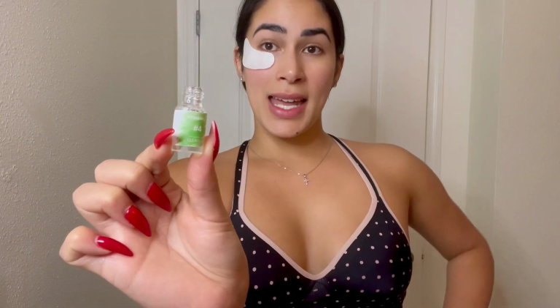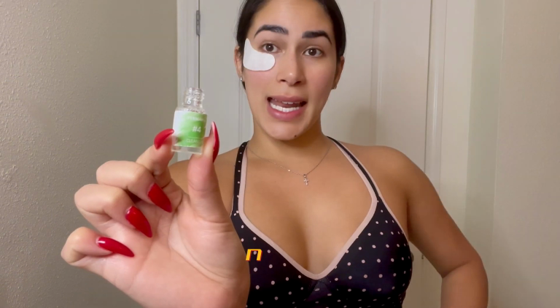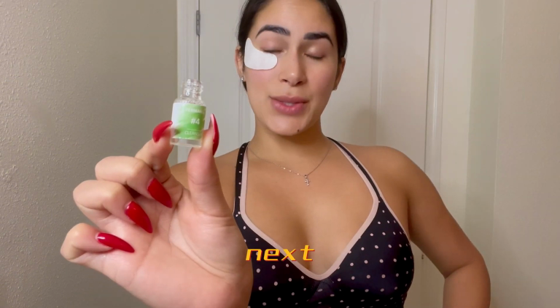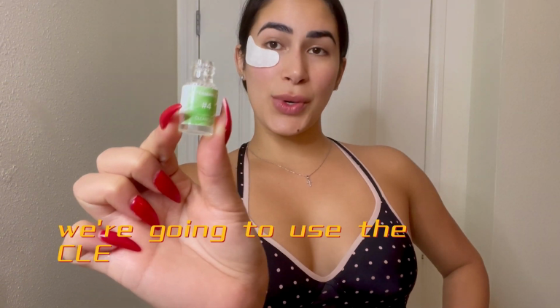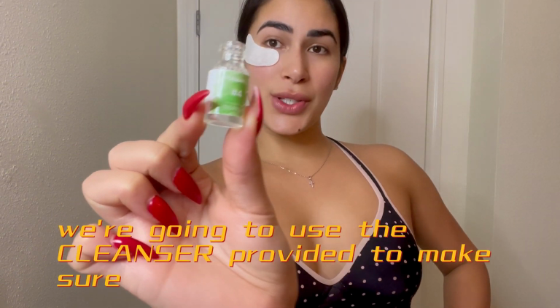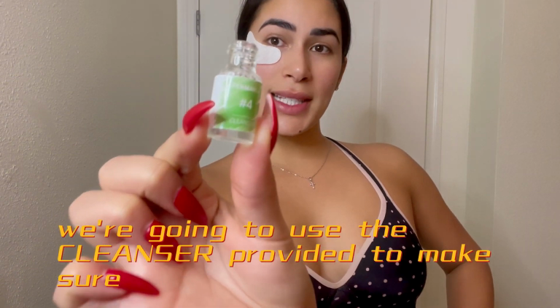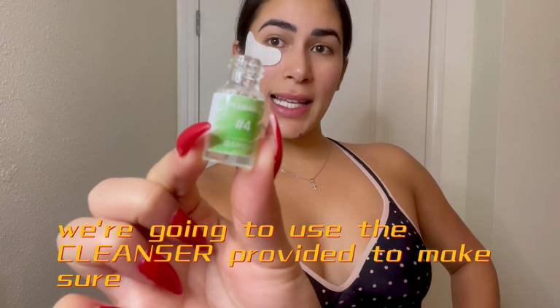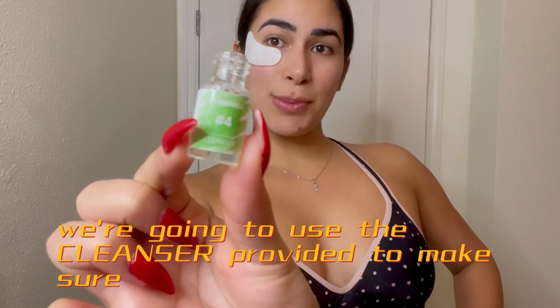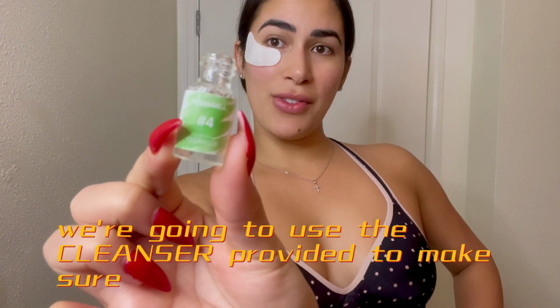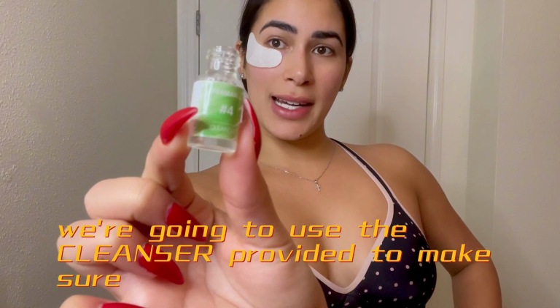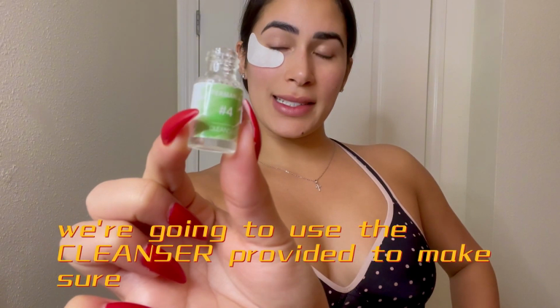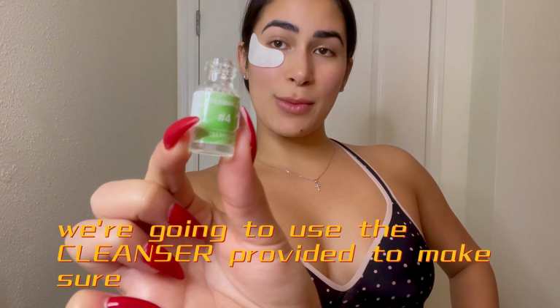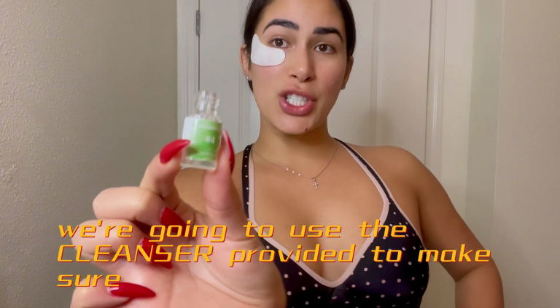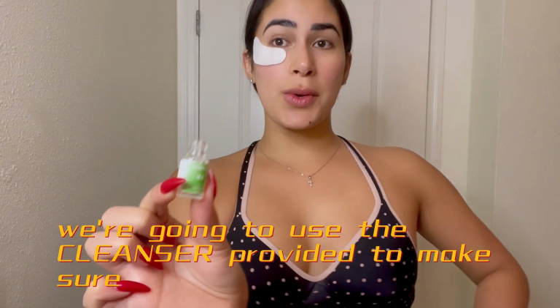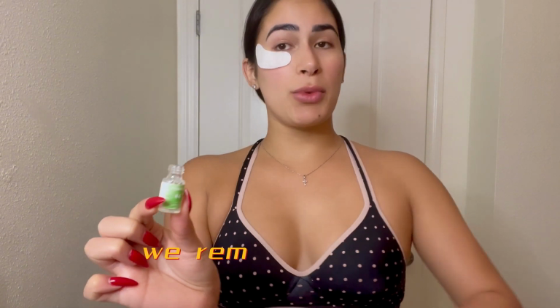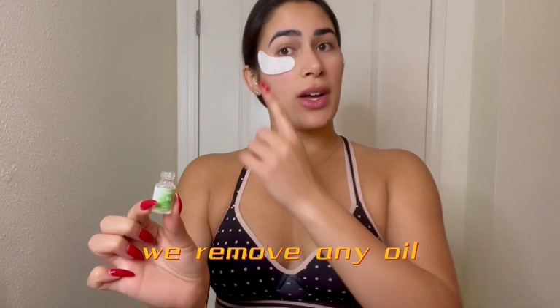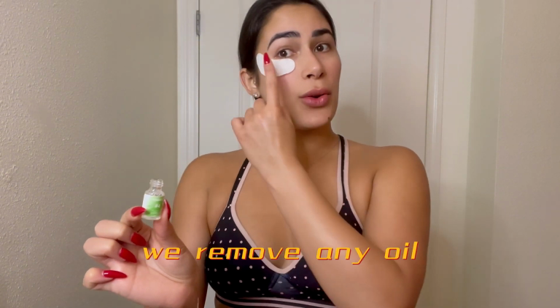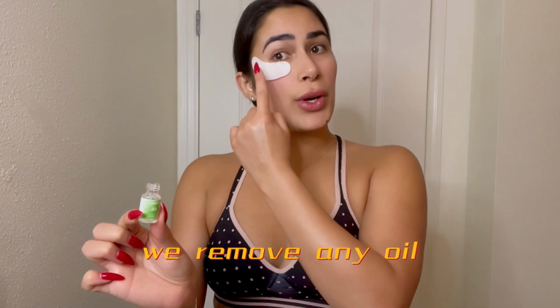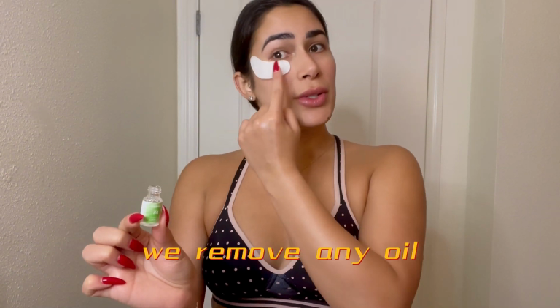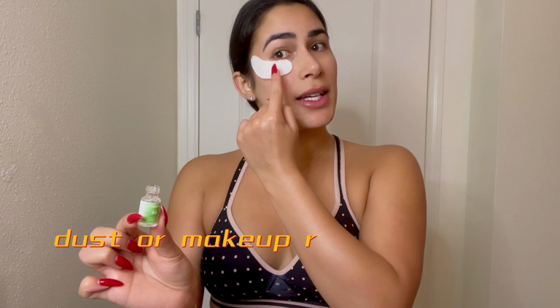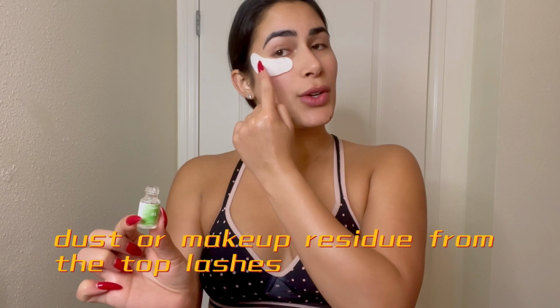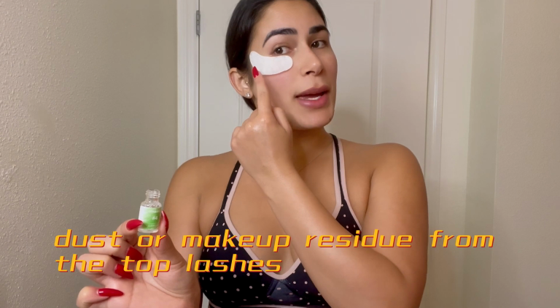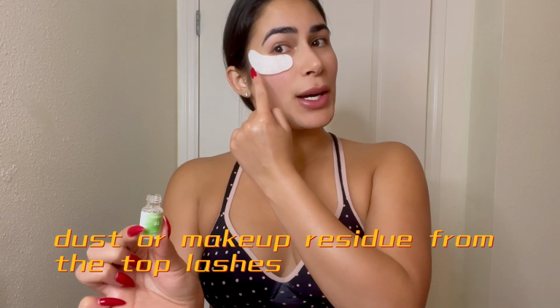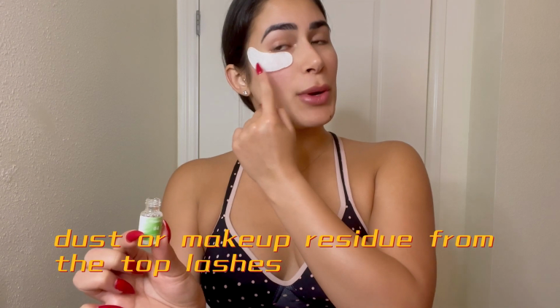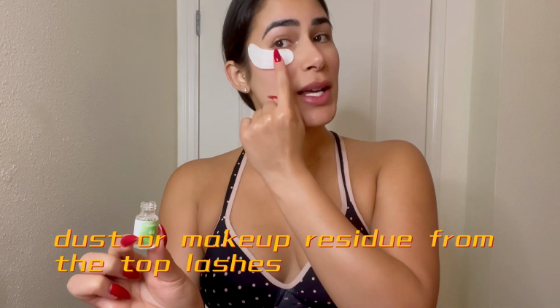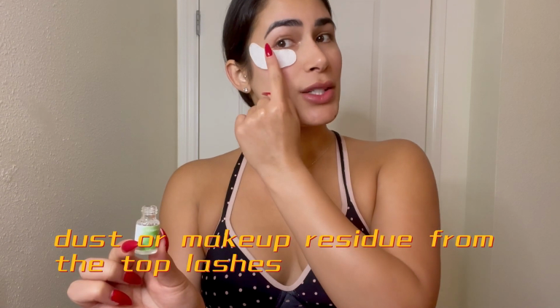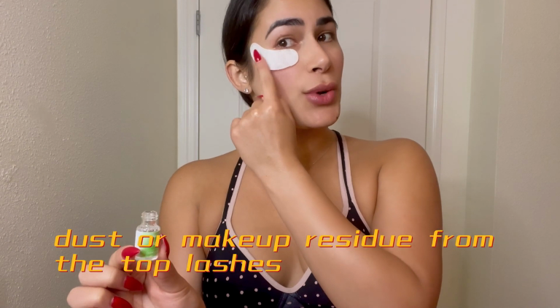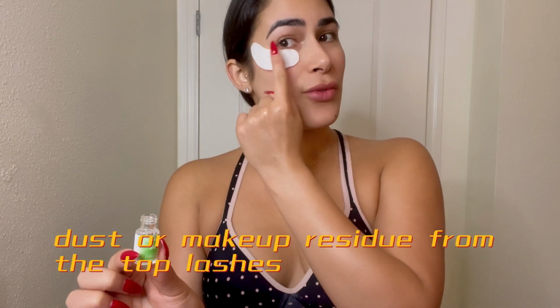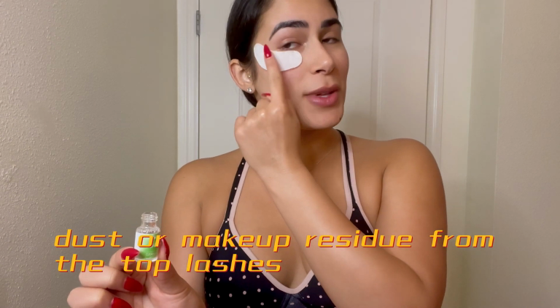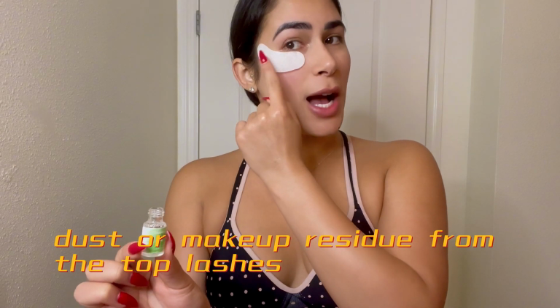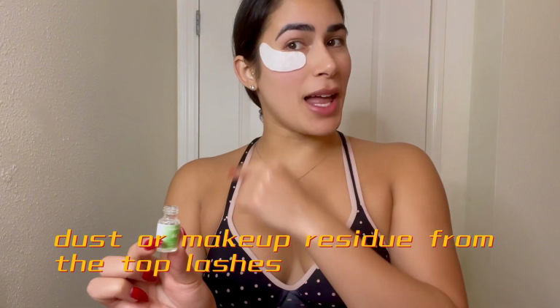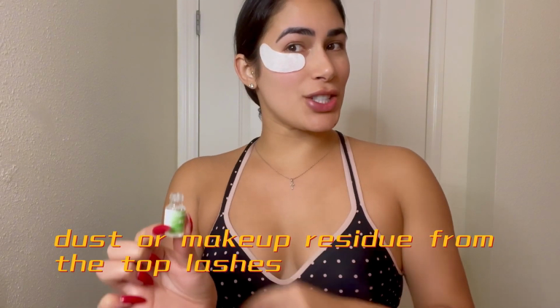Next we're going to use the cleanser provided to make sure we remove any oil, dust, or makeup residue from the top lashes.